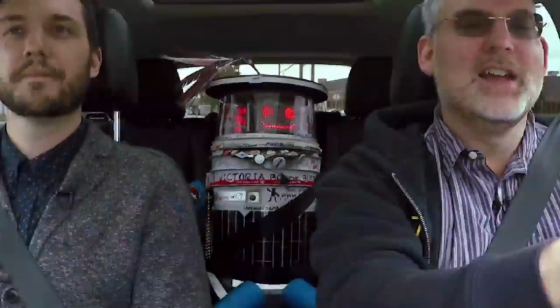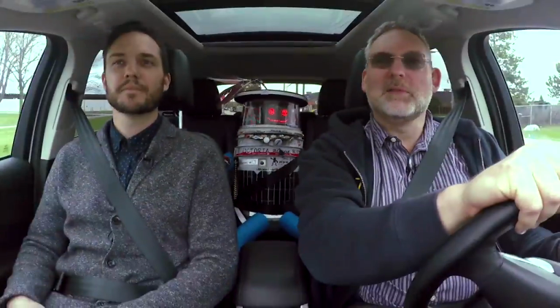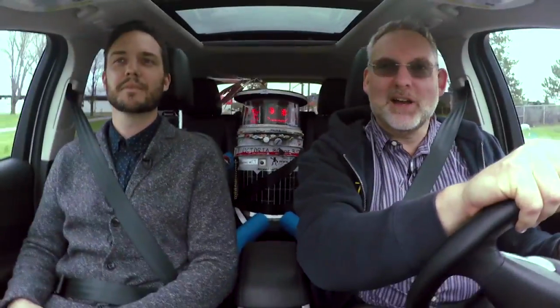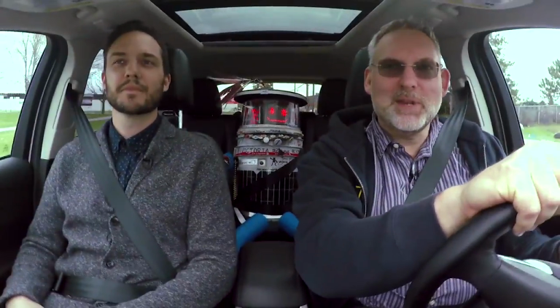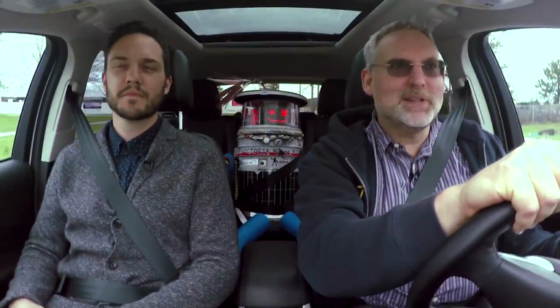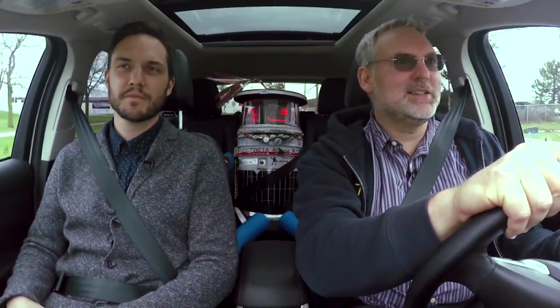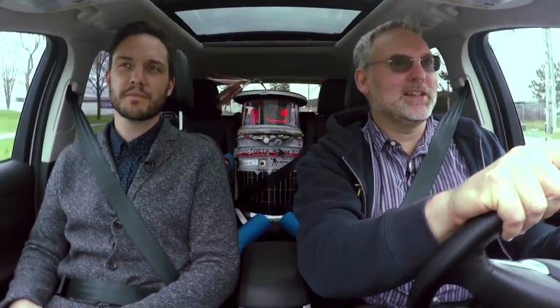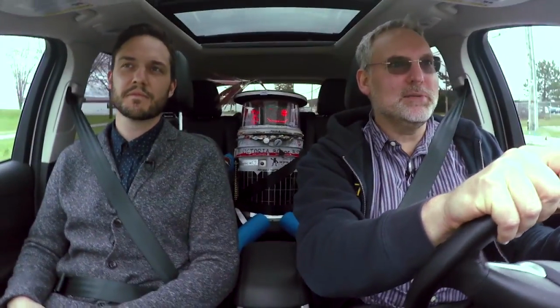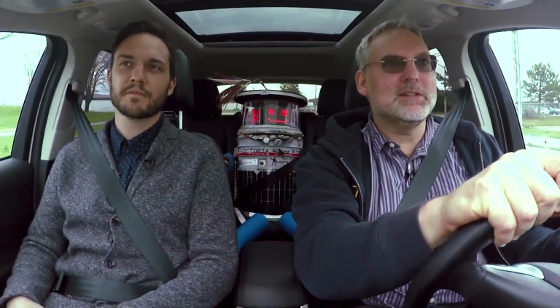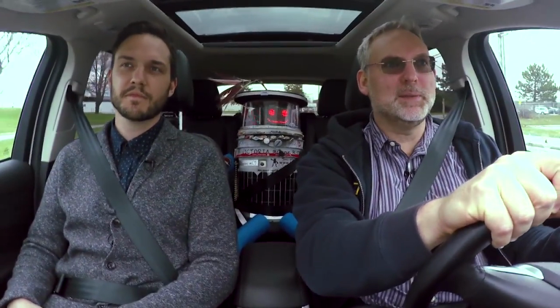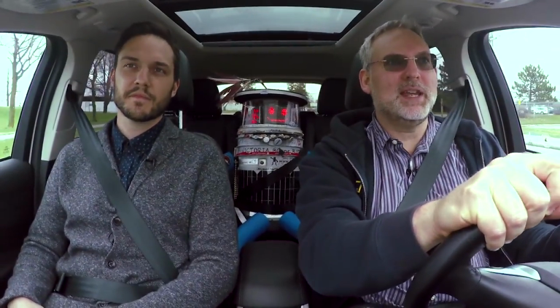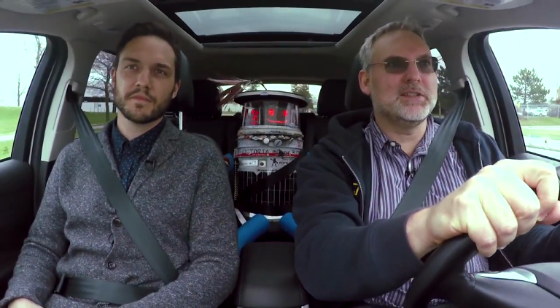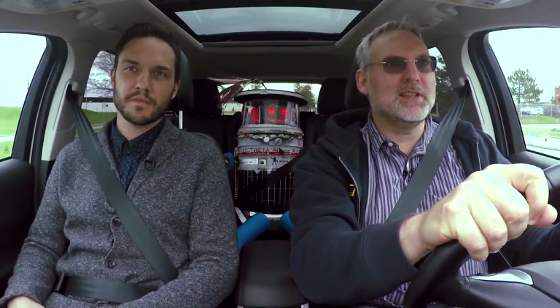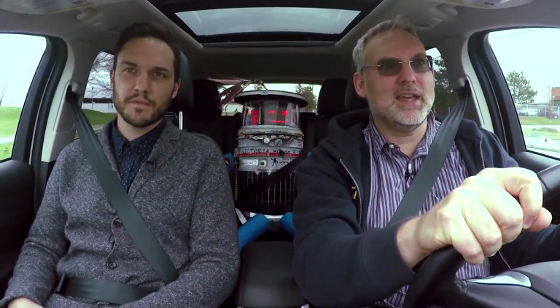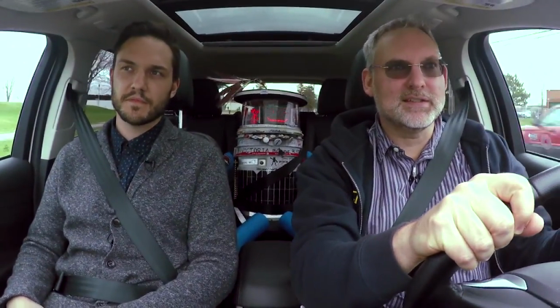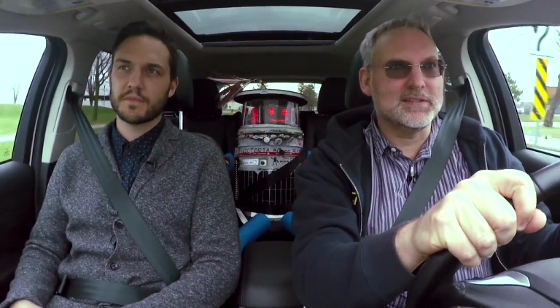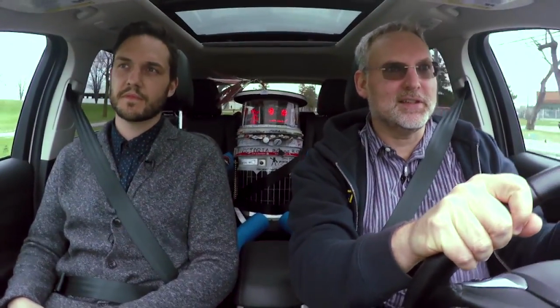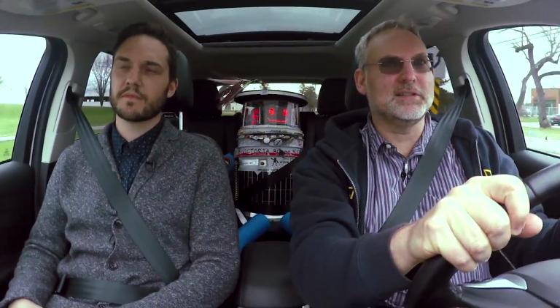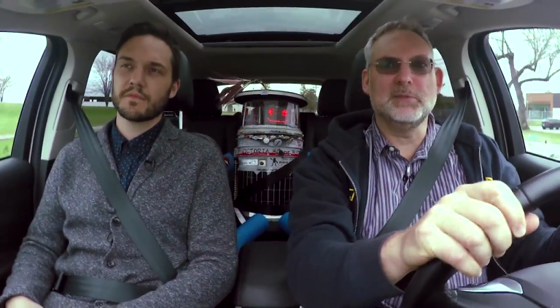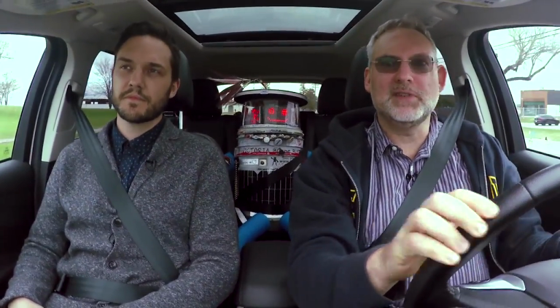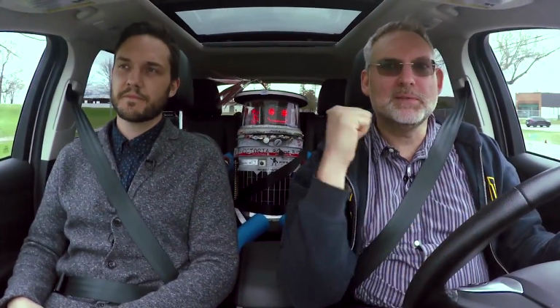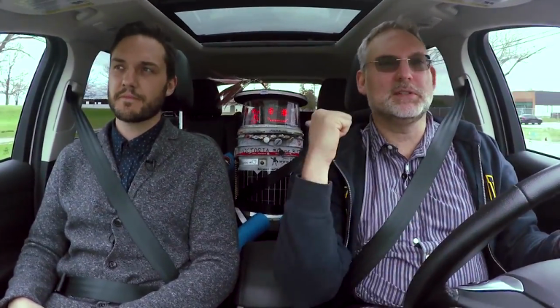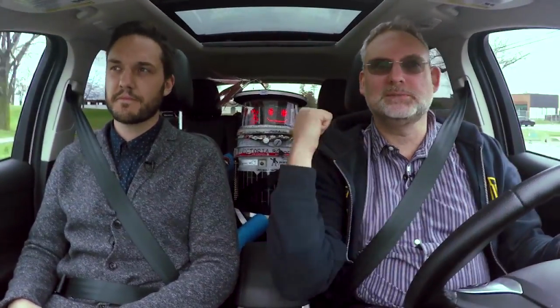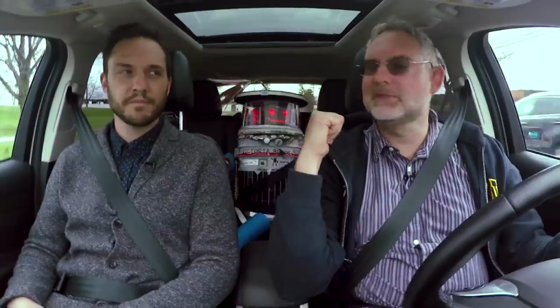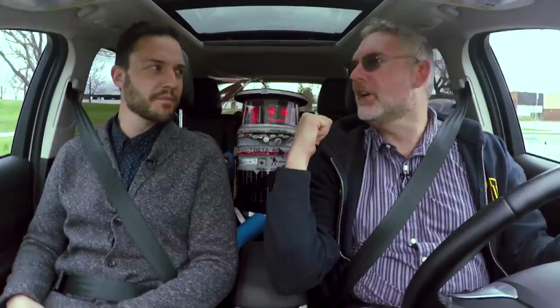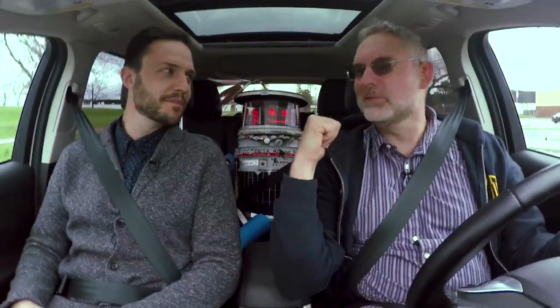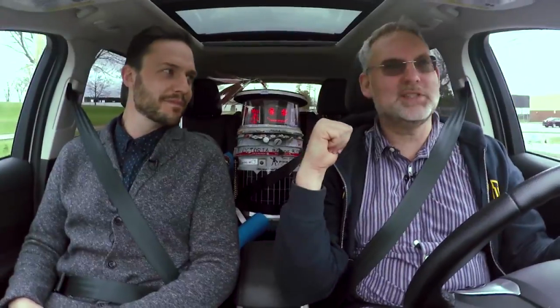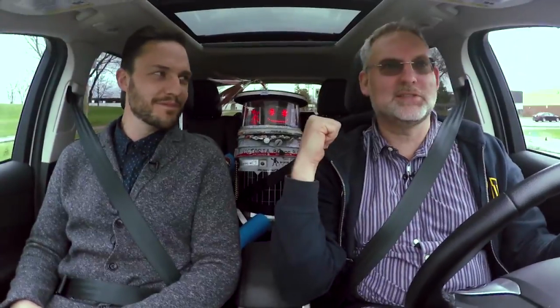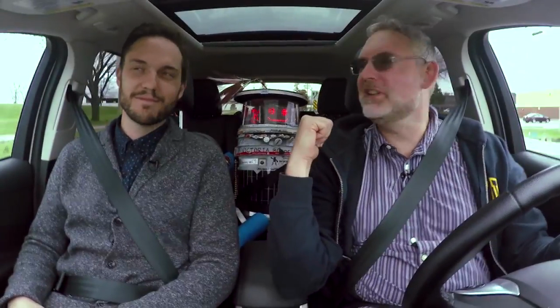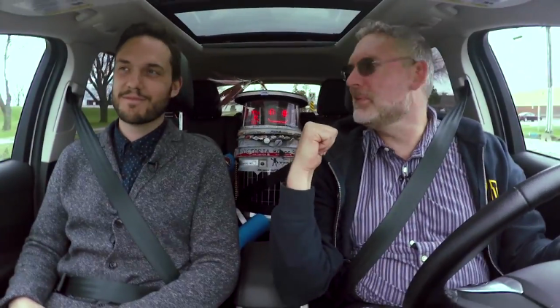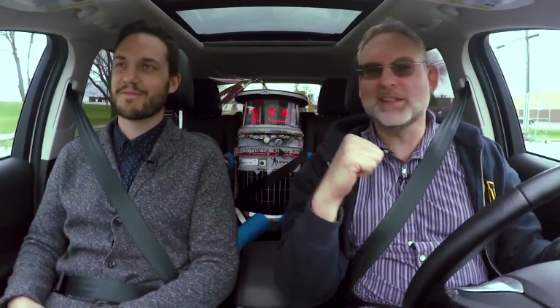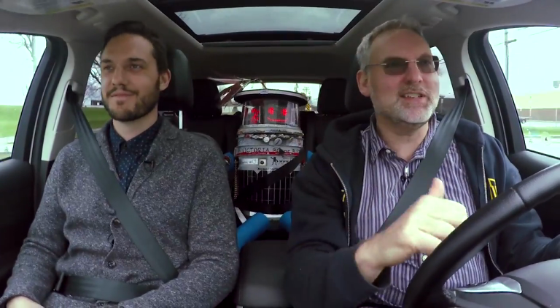I'm Tom Everett, curator of communications at the Canada Science and Technology Museum. So Tom, what's sitting in the back seat?